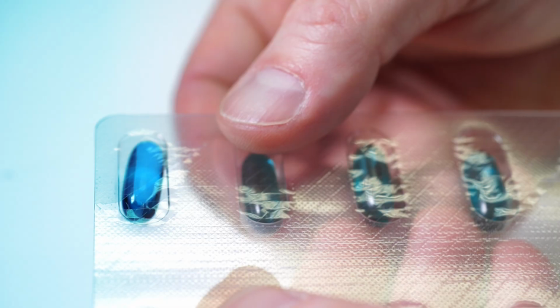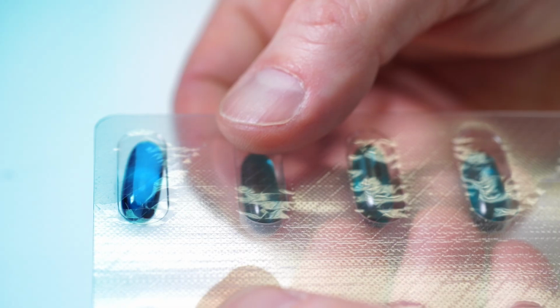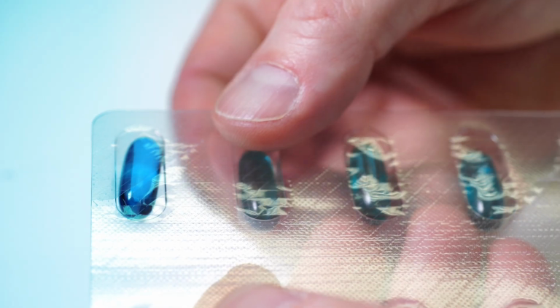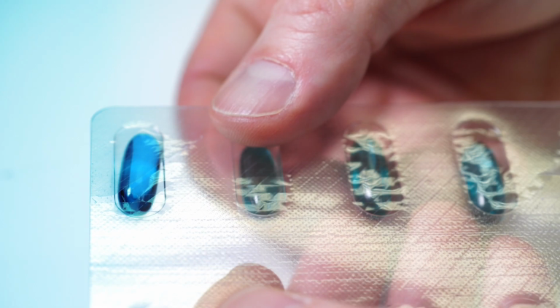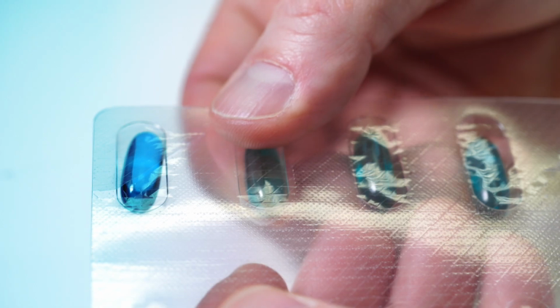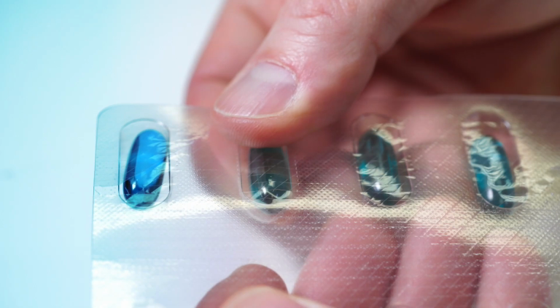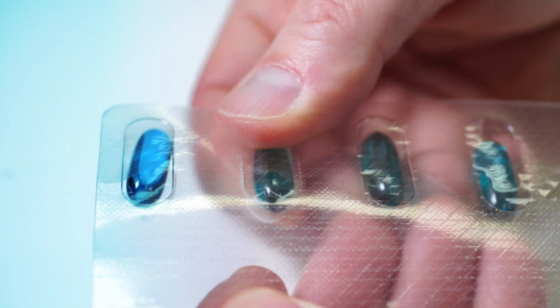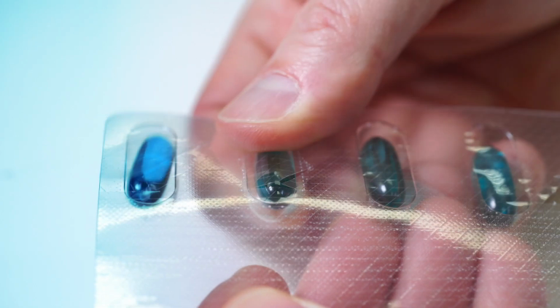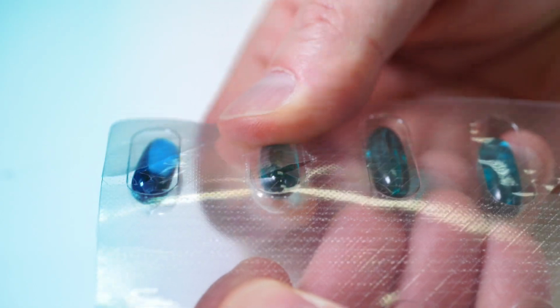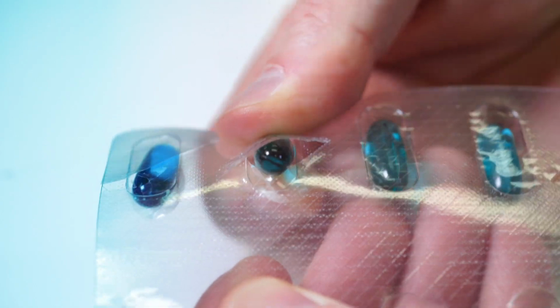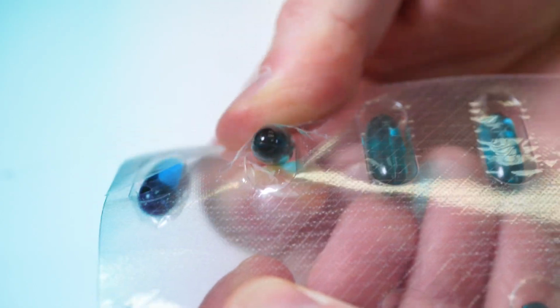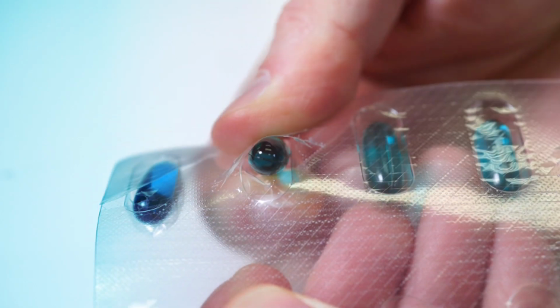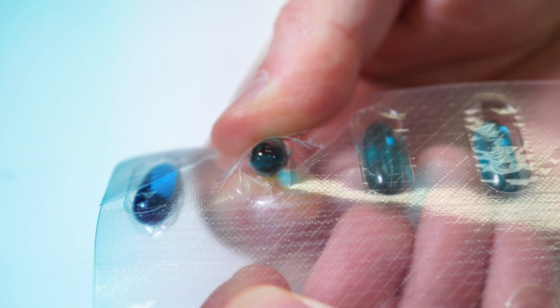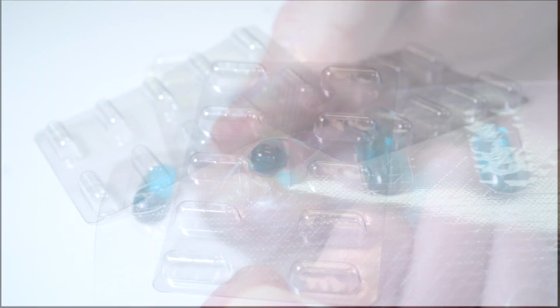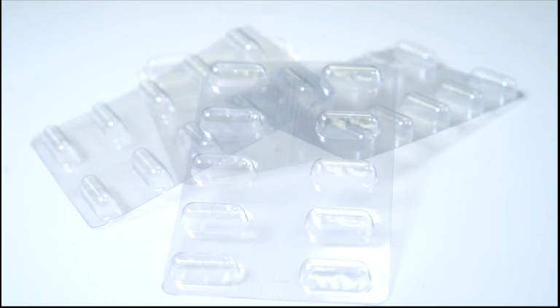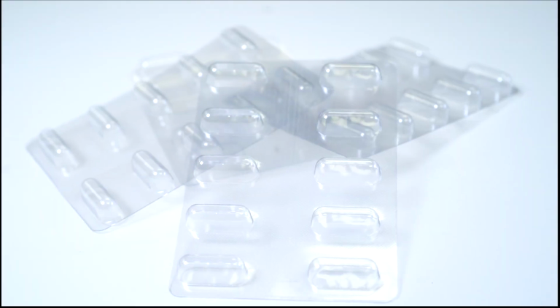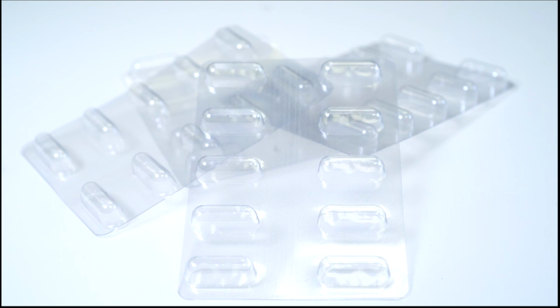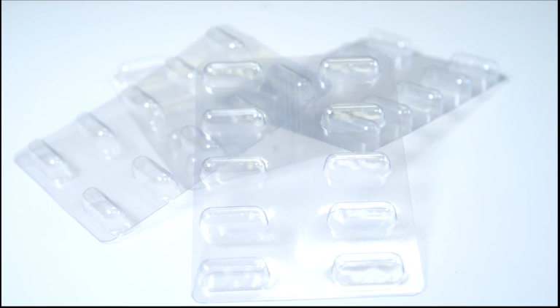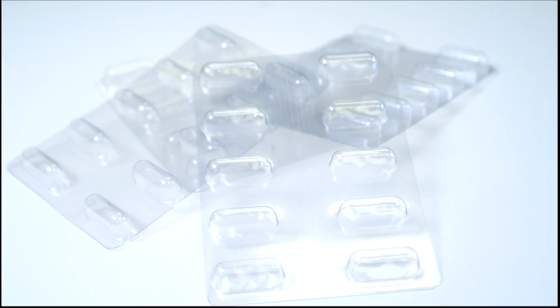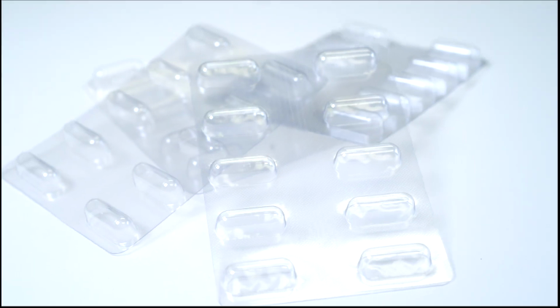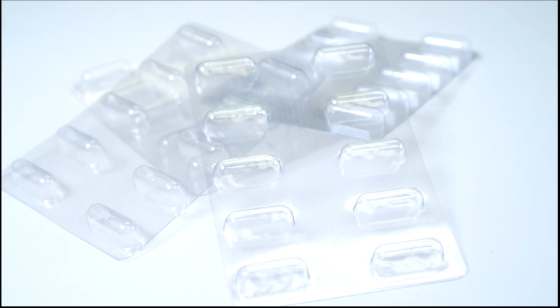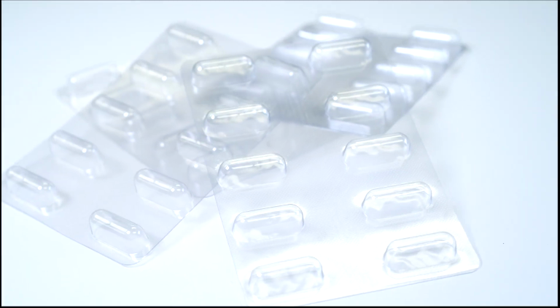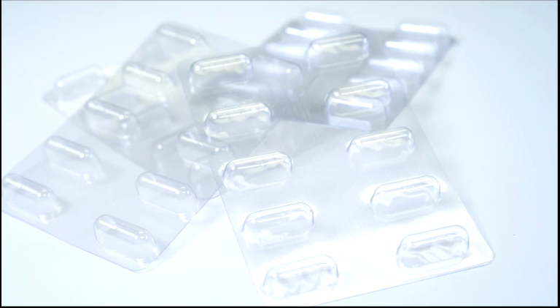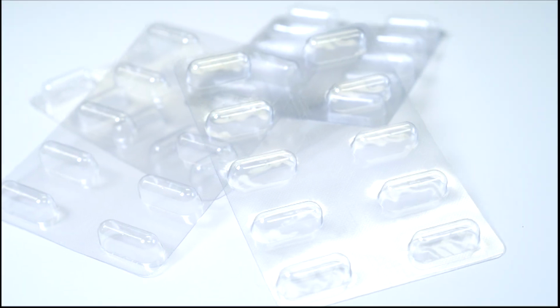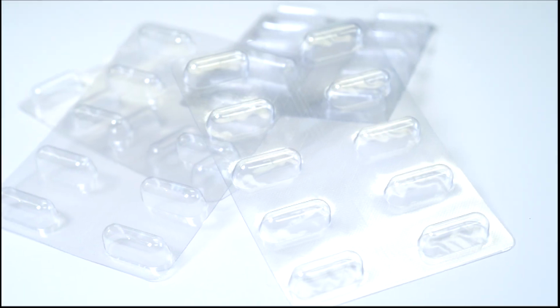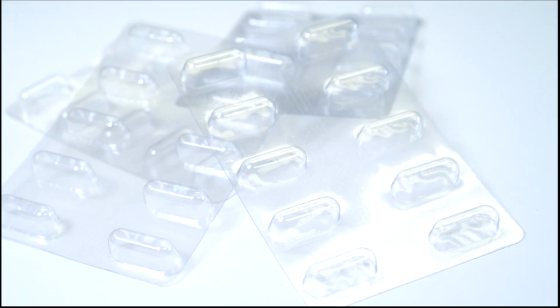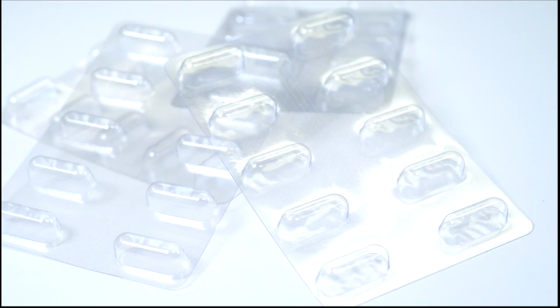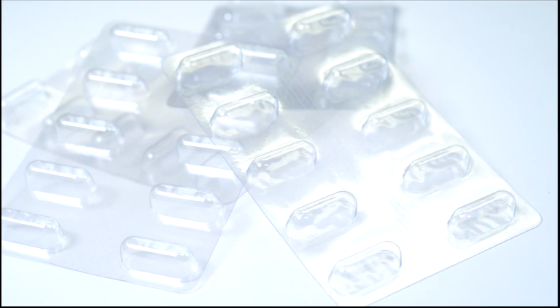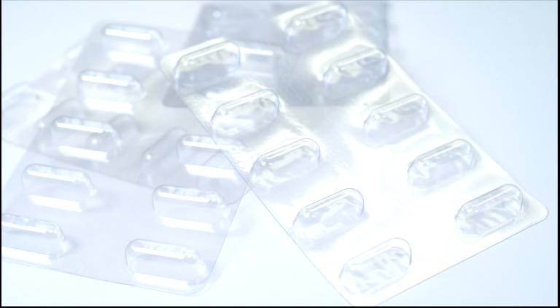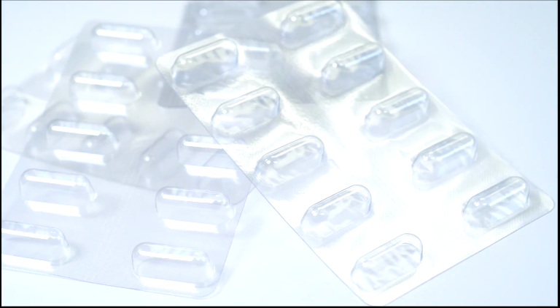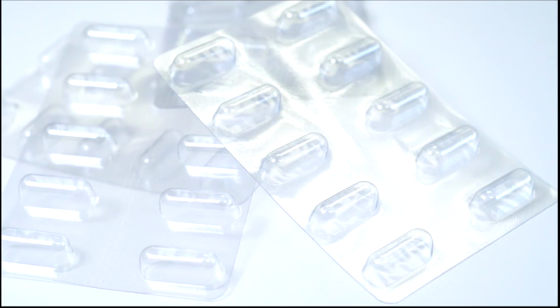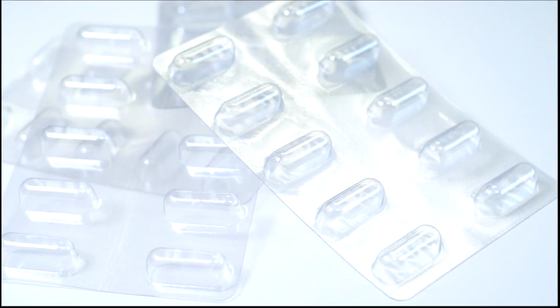KP Next answers those challenges. Tomorrow is finally here, and it's crystal clear.